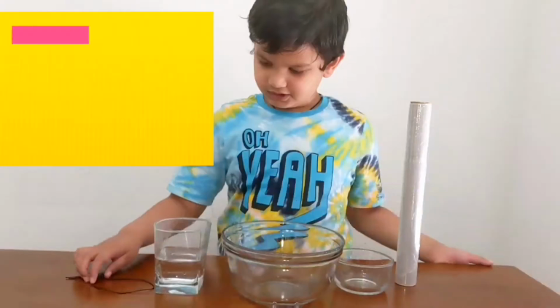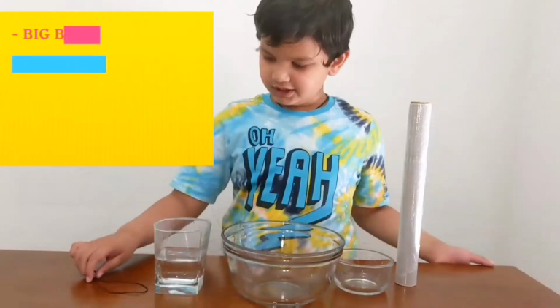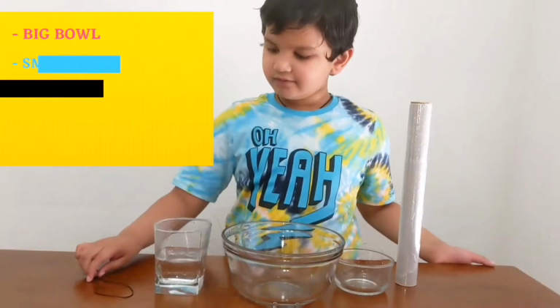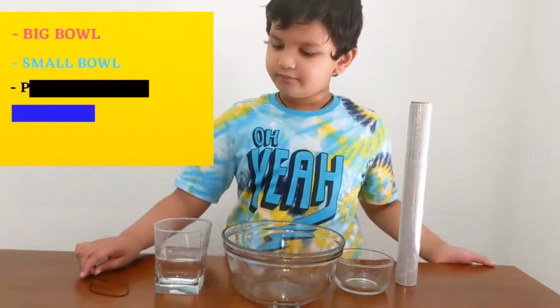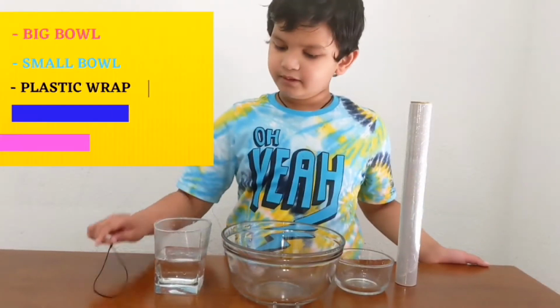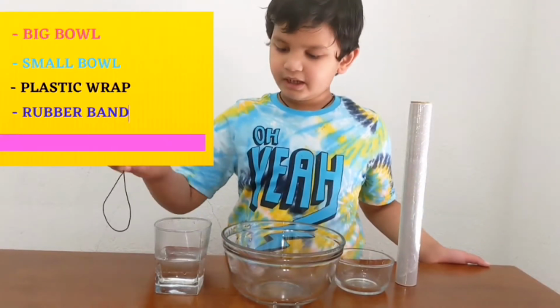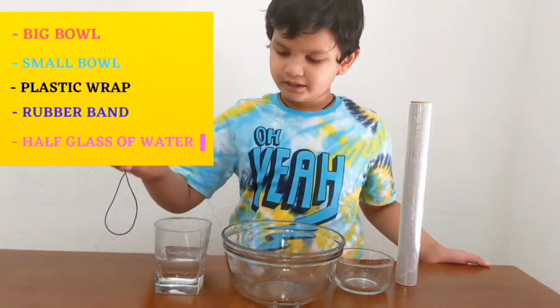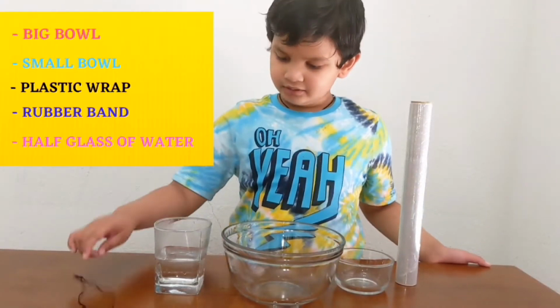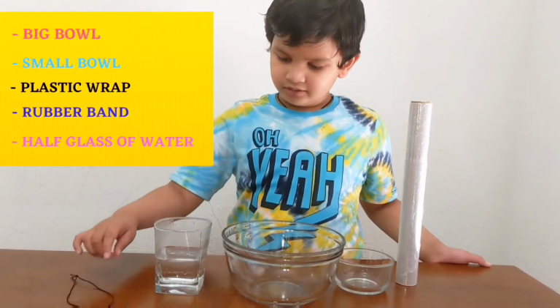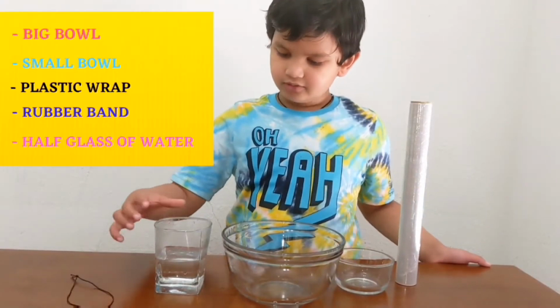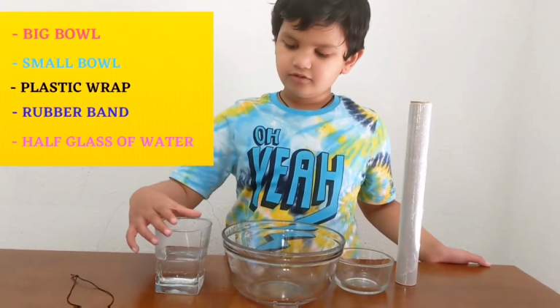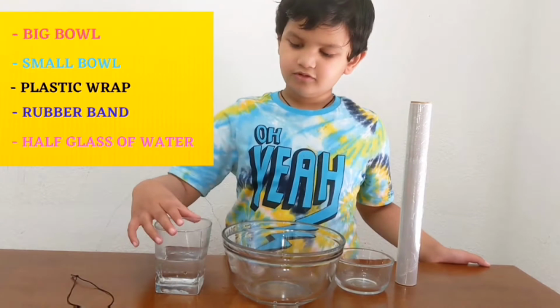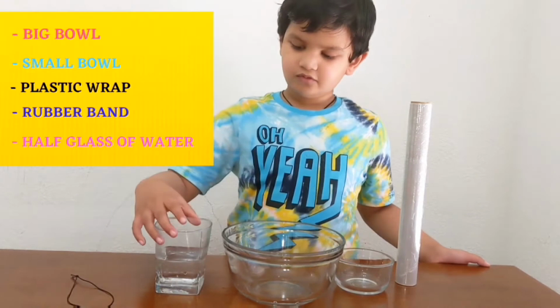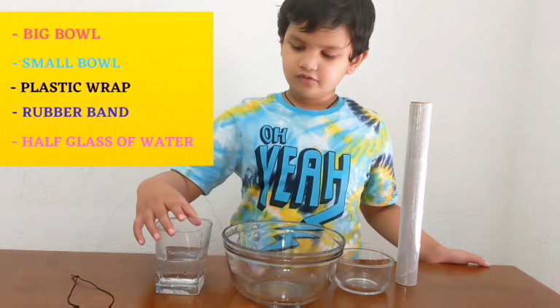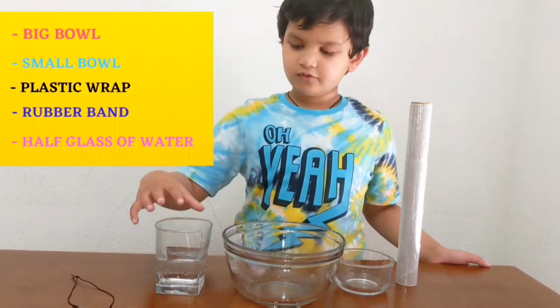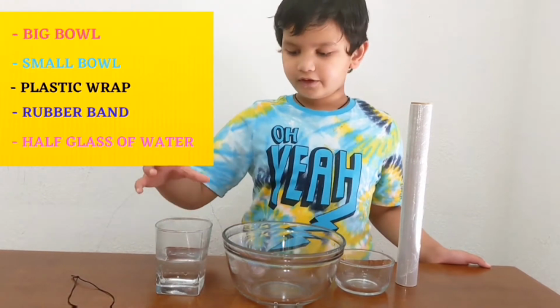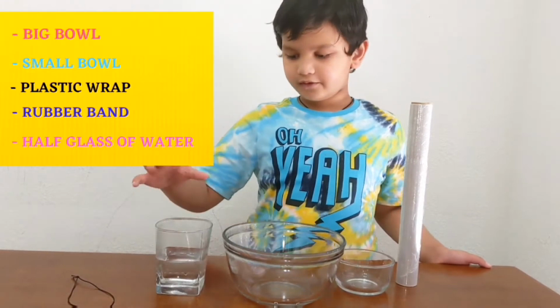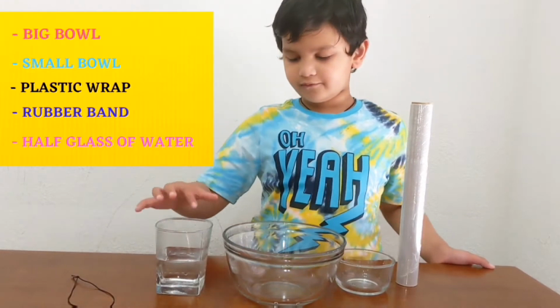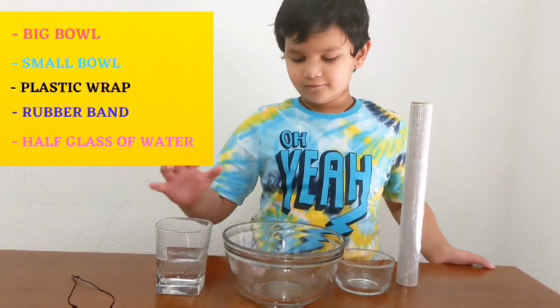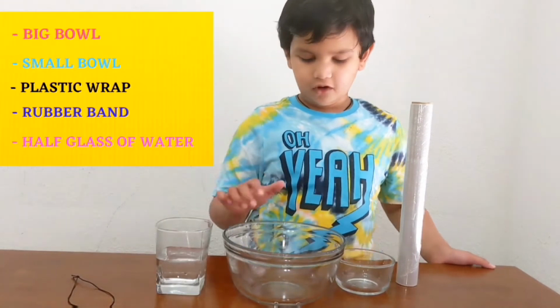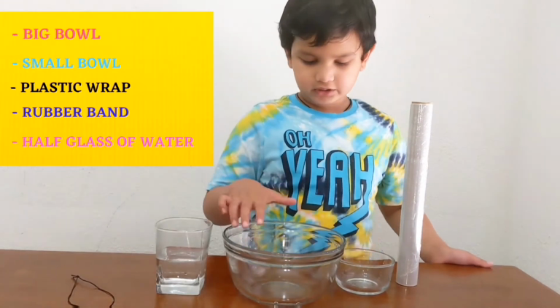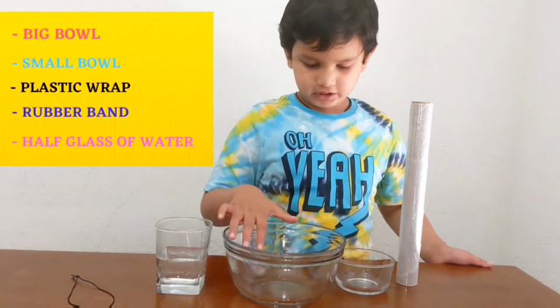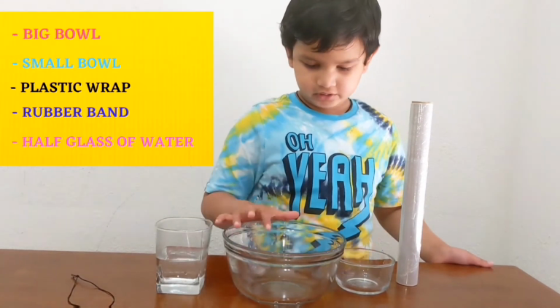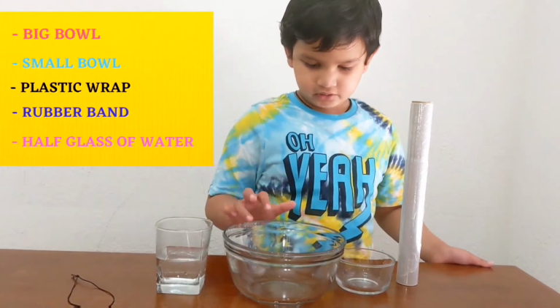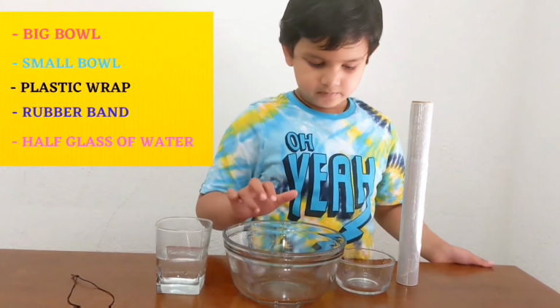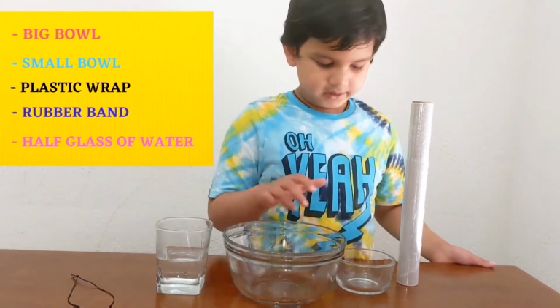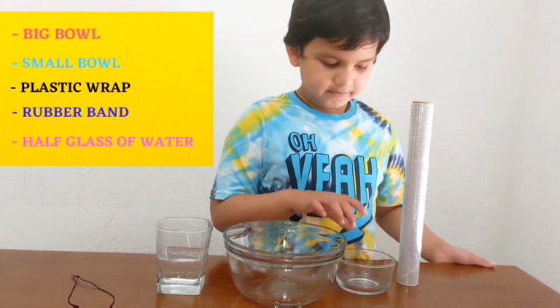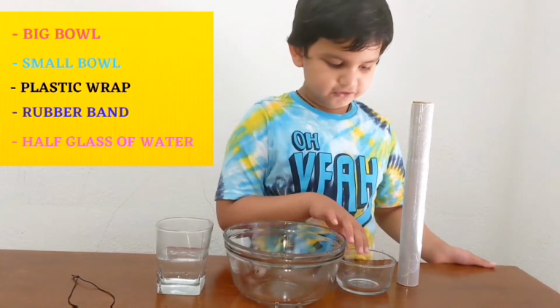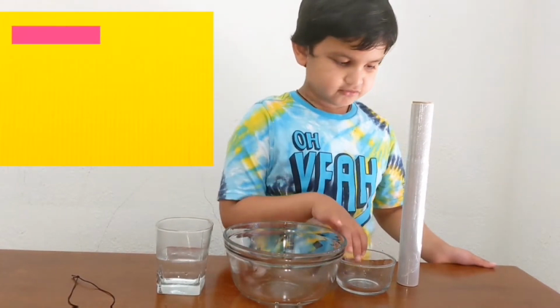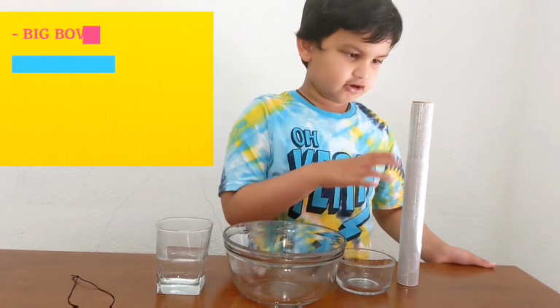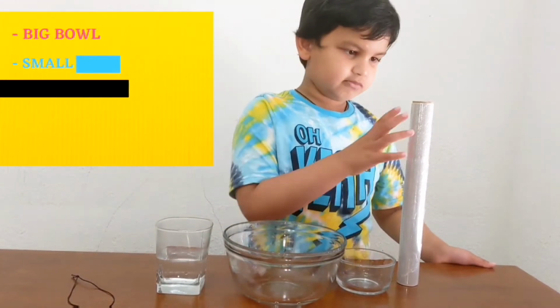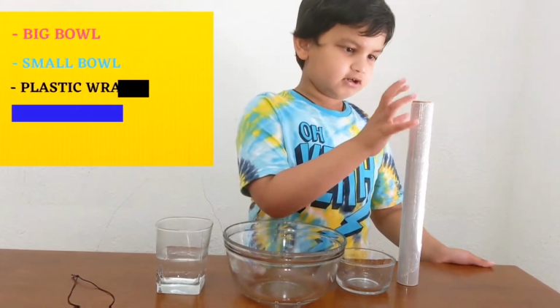We need a rubber band, water, big bowls, and soil balls.